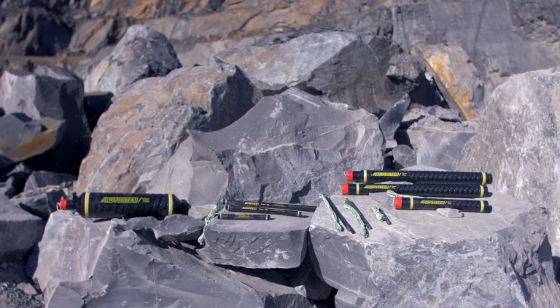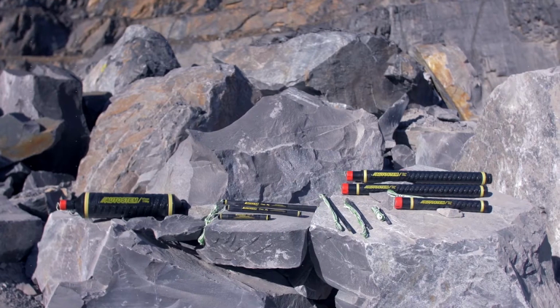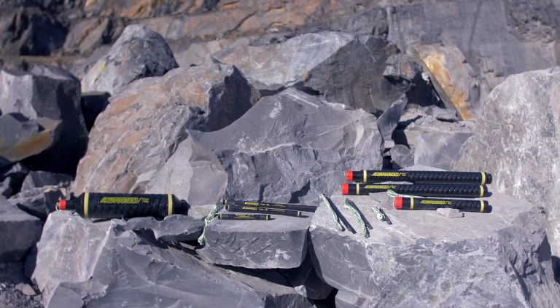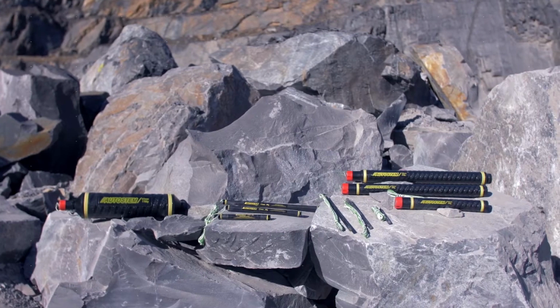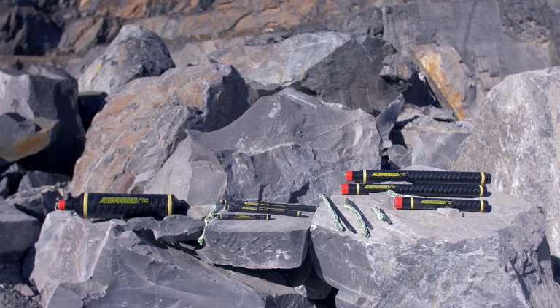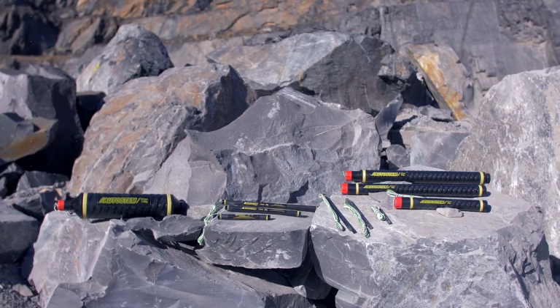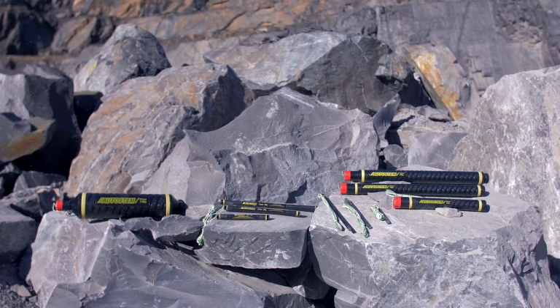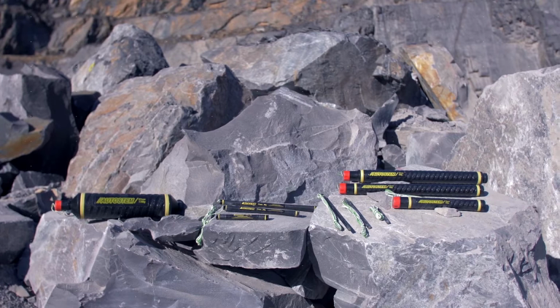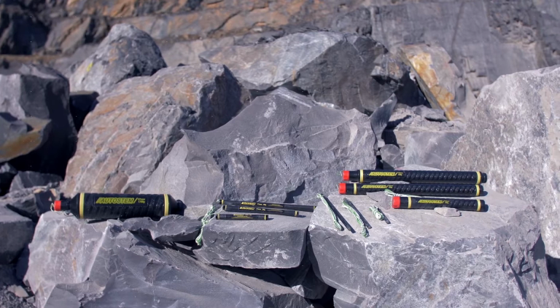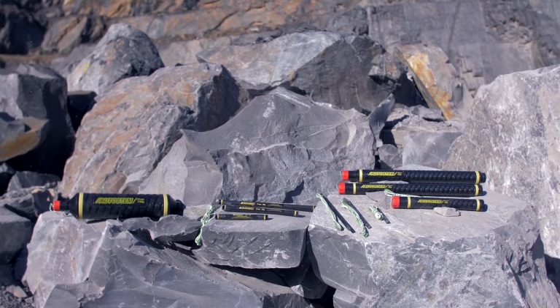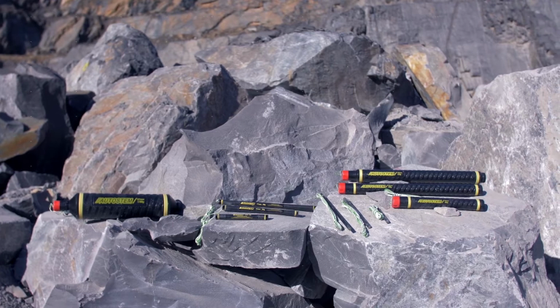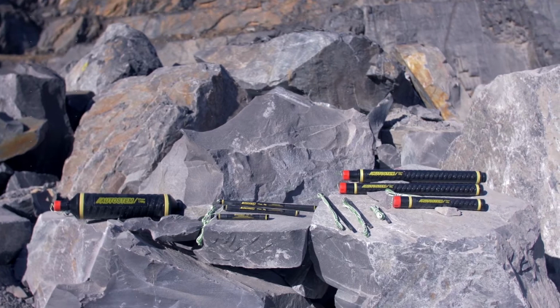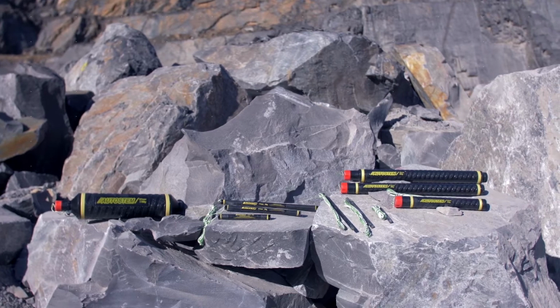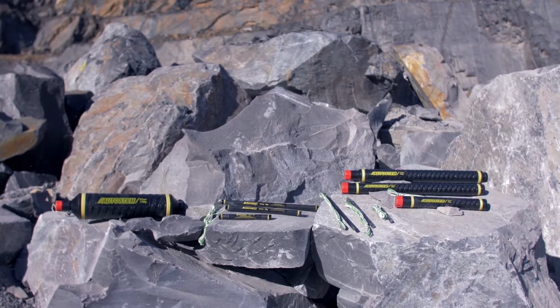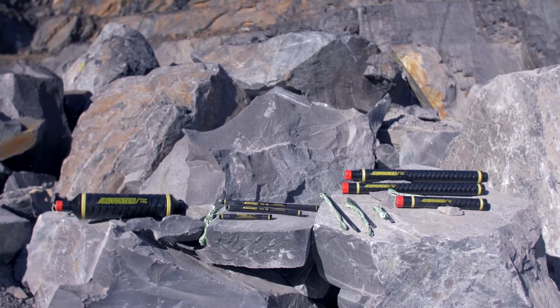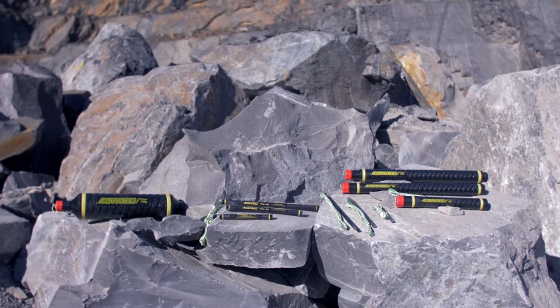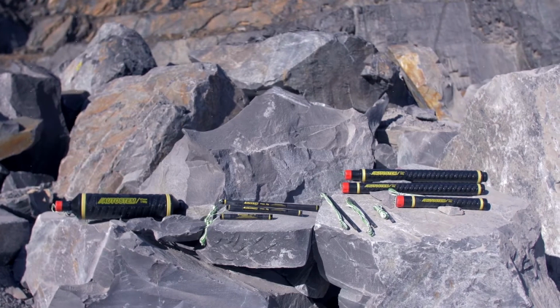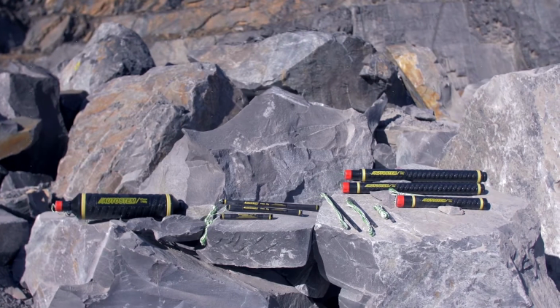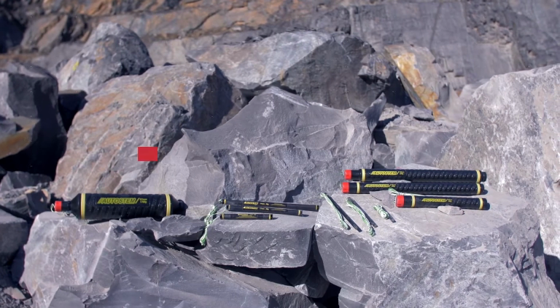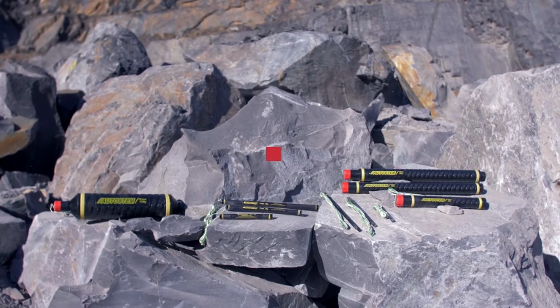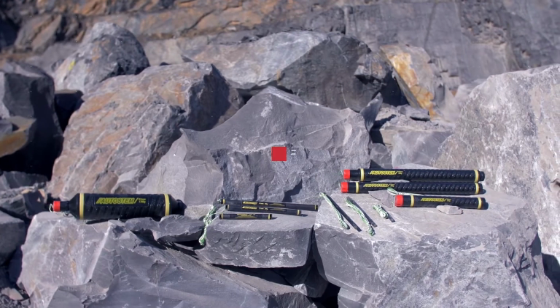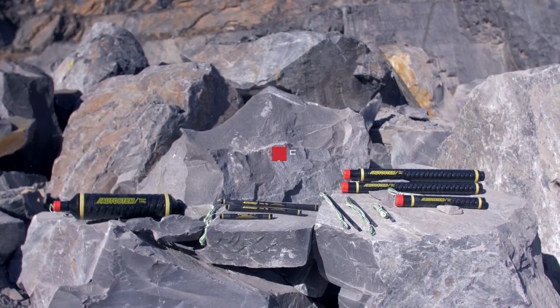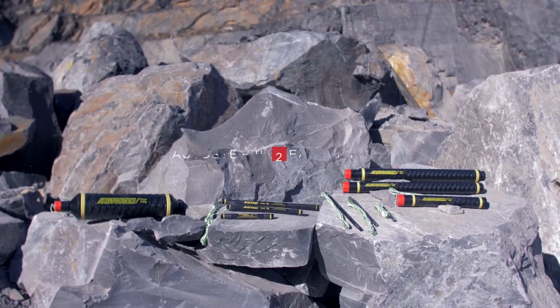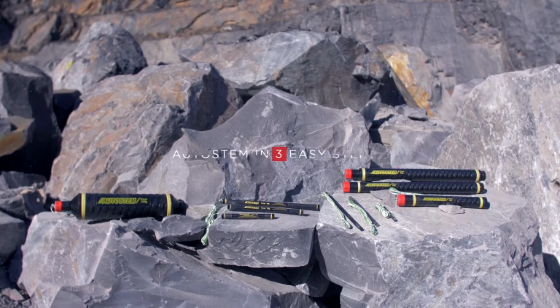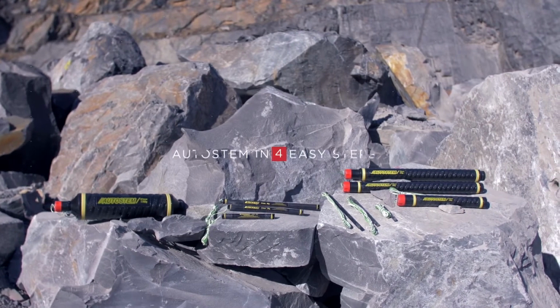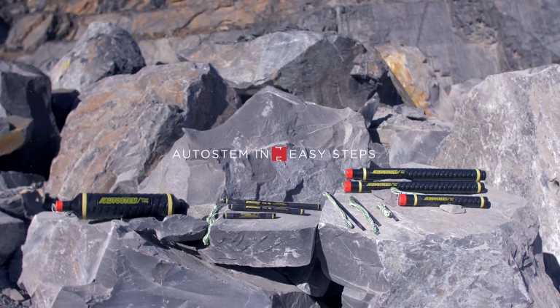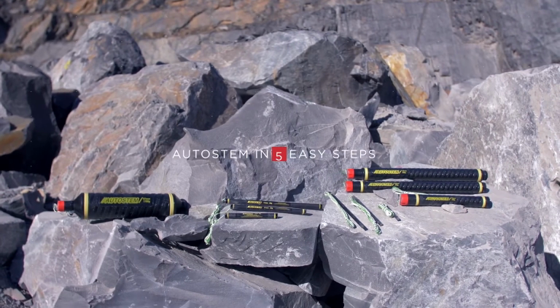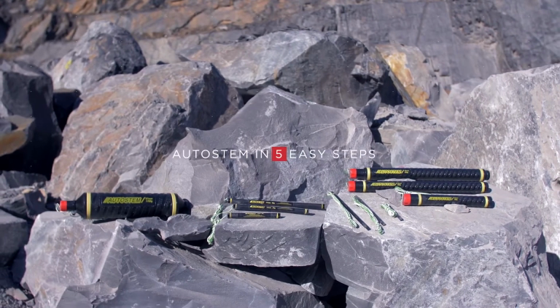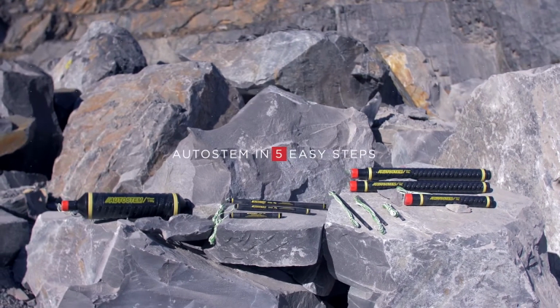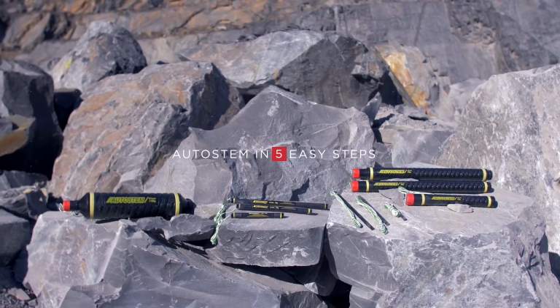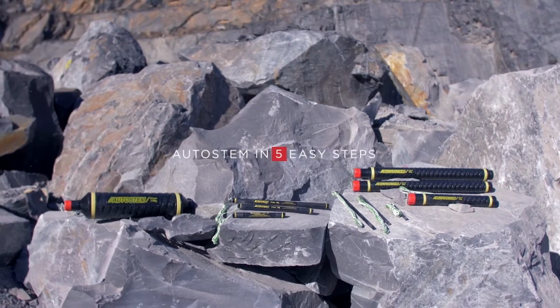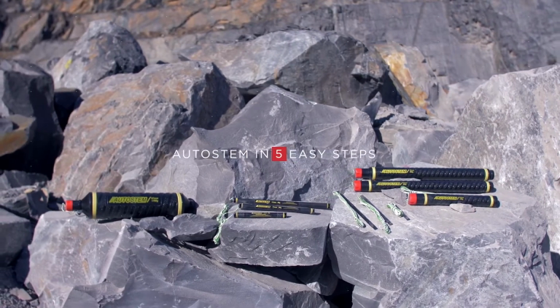Autostem Generation 3 cartridges are simple to use. Just follow these five easy steps.